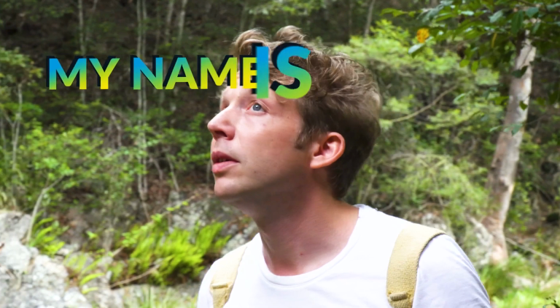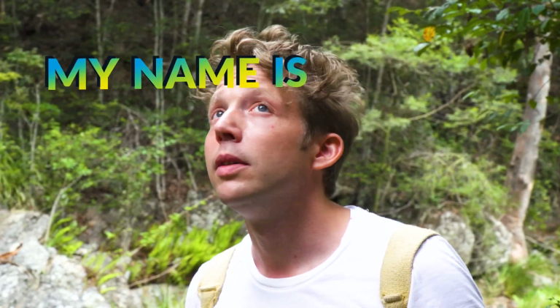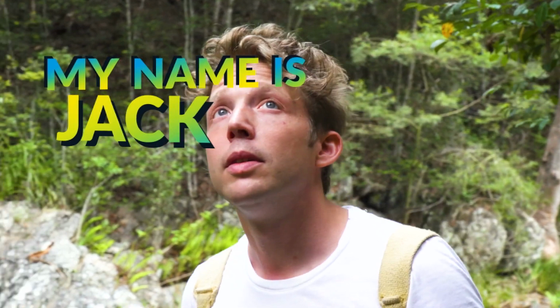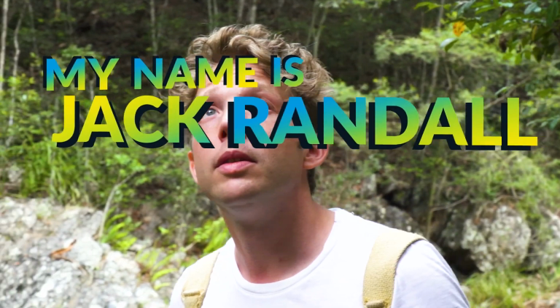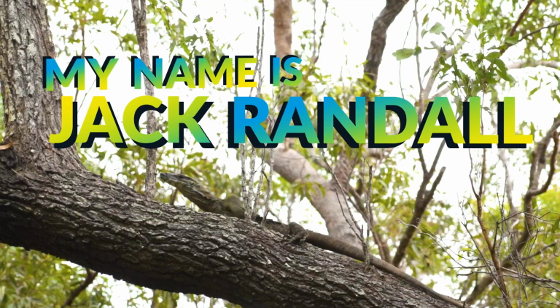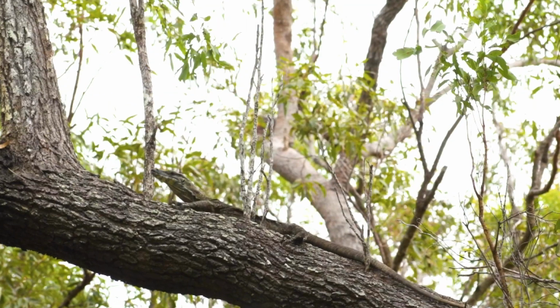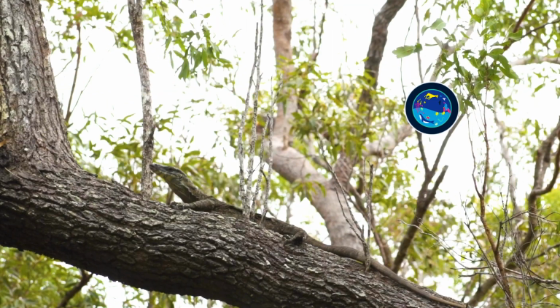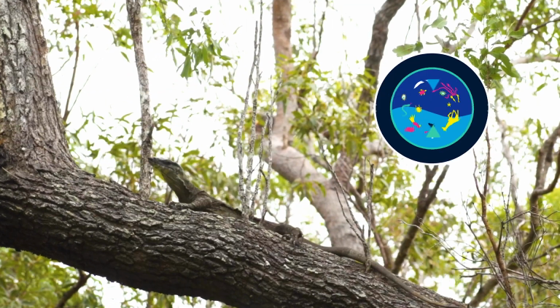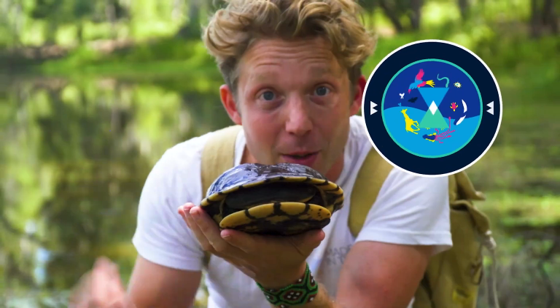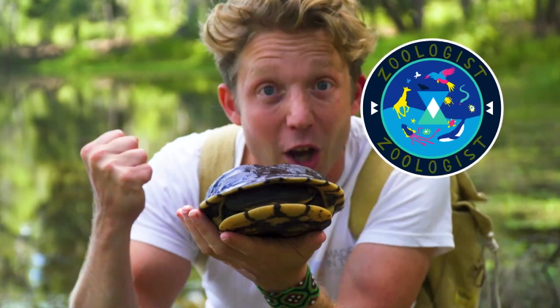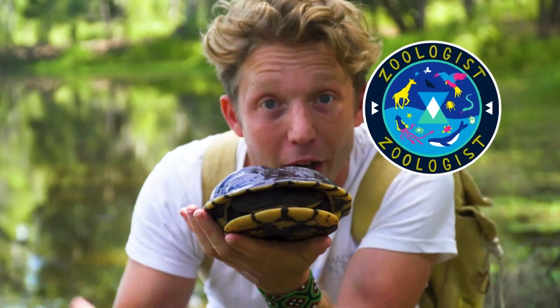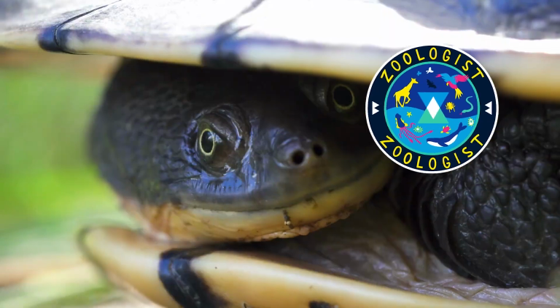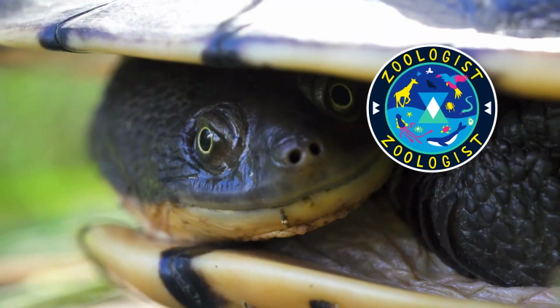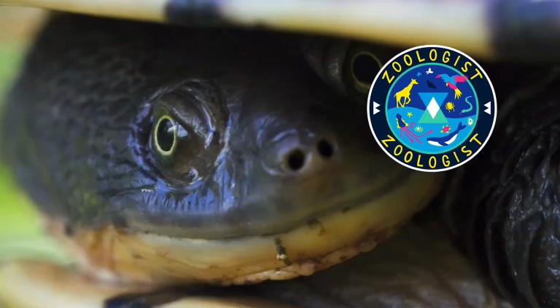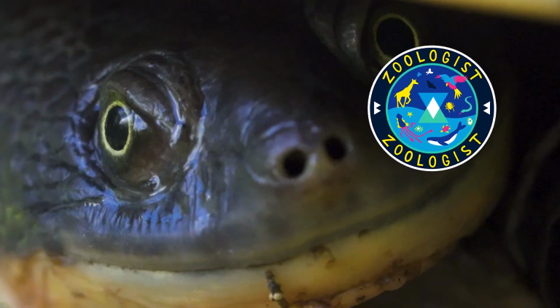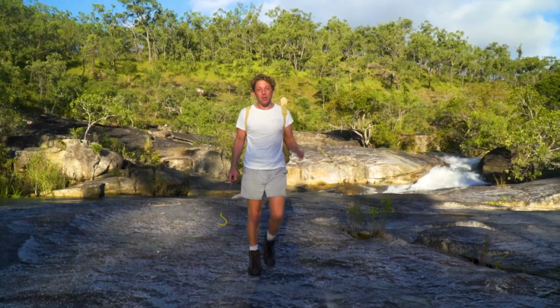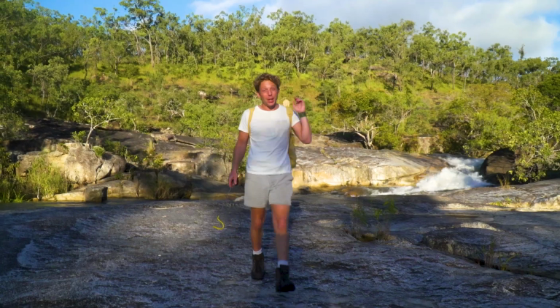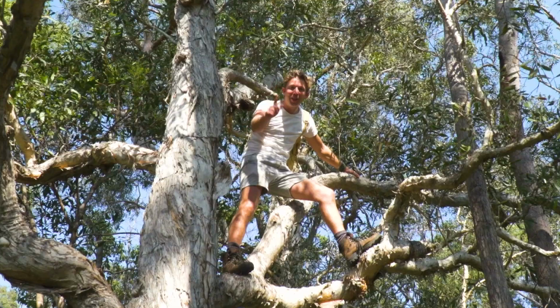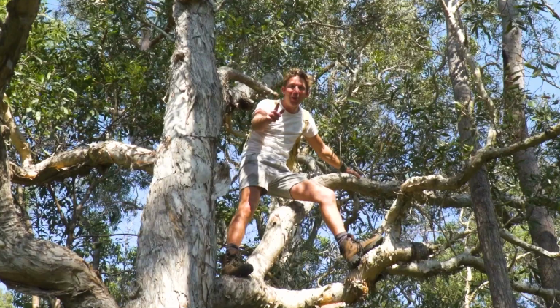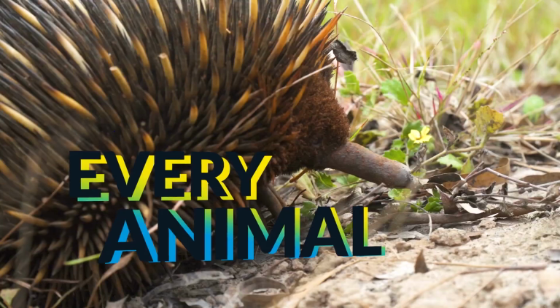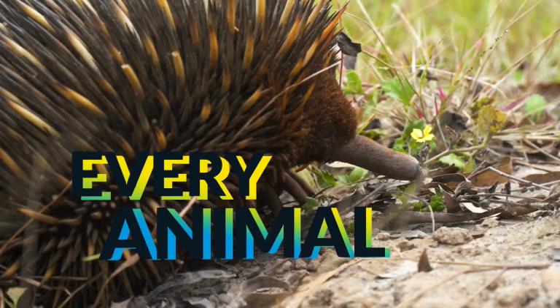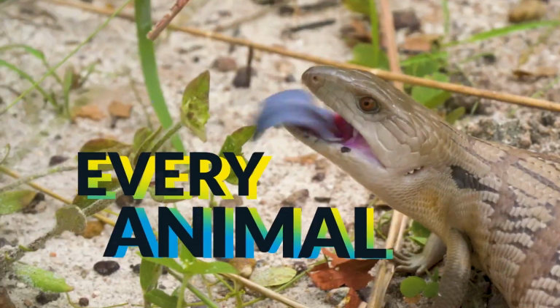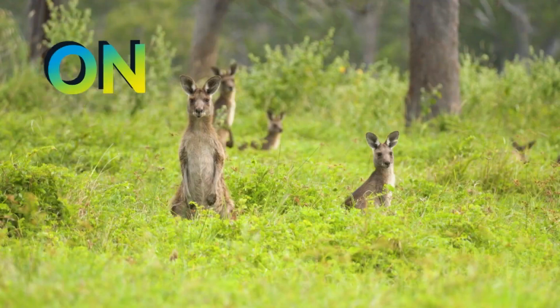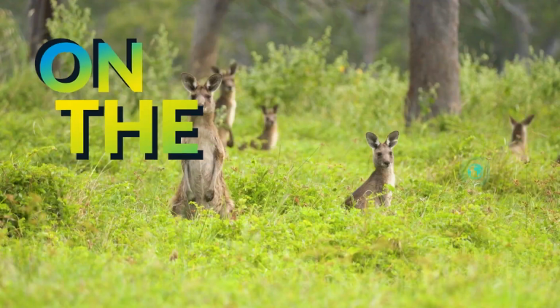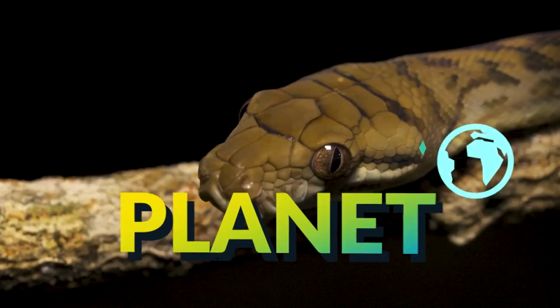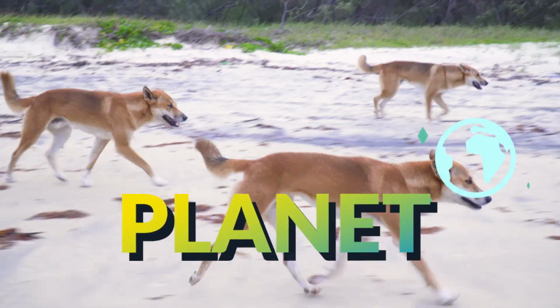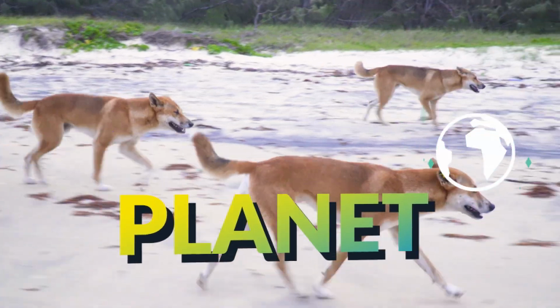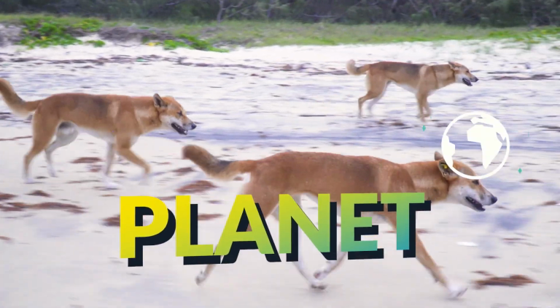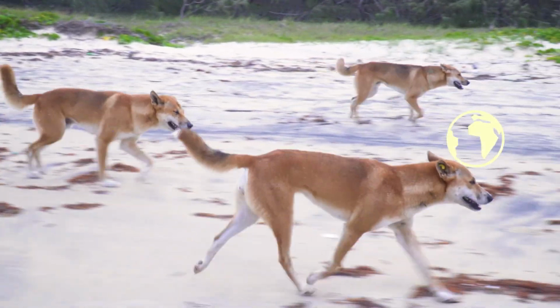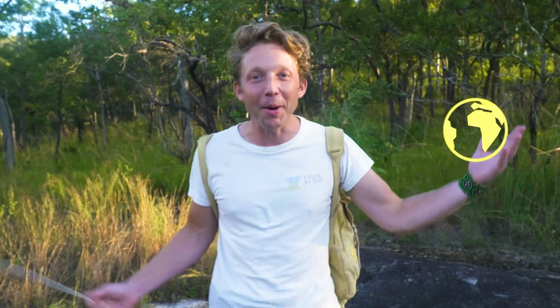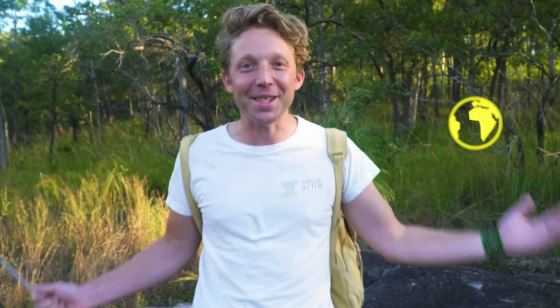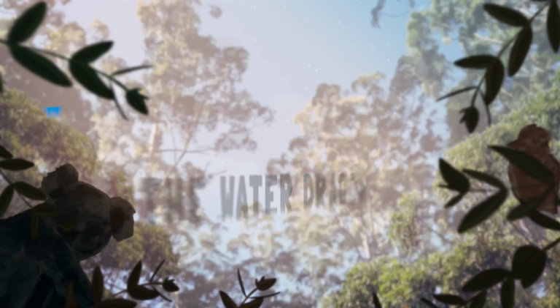My name's Jack Randall and I'm a zoologist, a carnivorous predator. I'm showing you every animal on the planet. Come on, let's go!